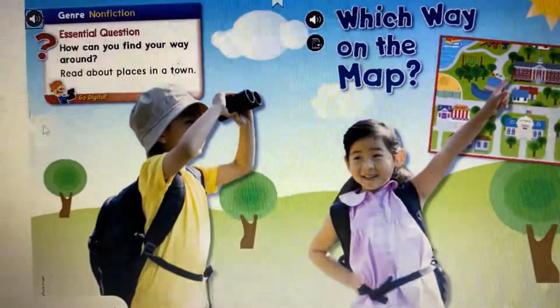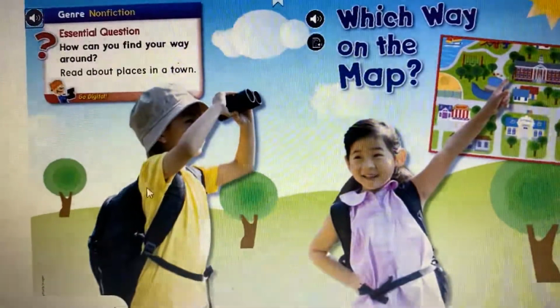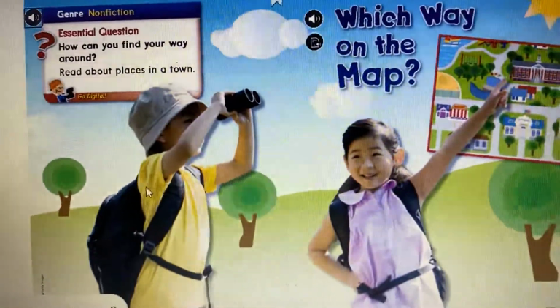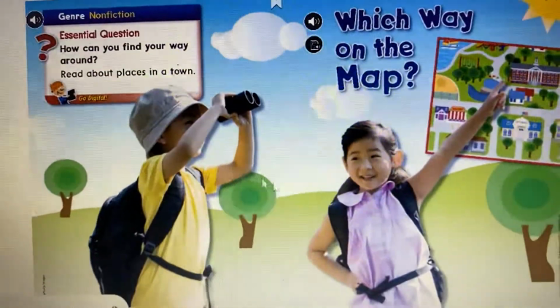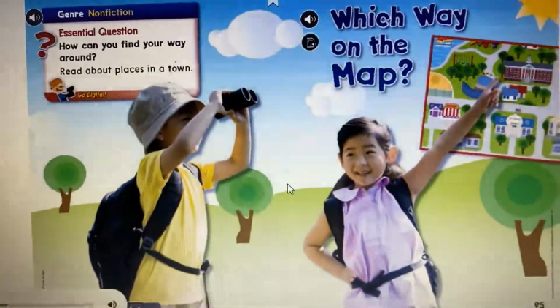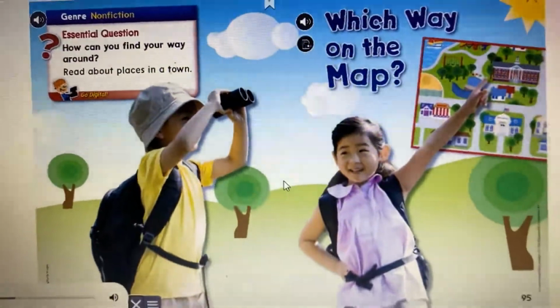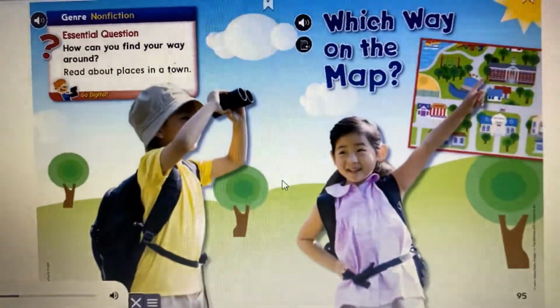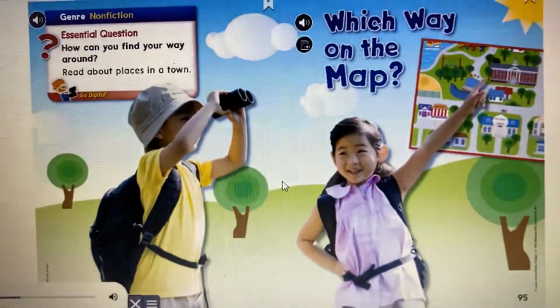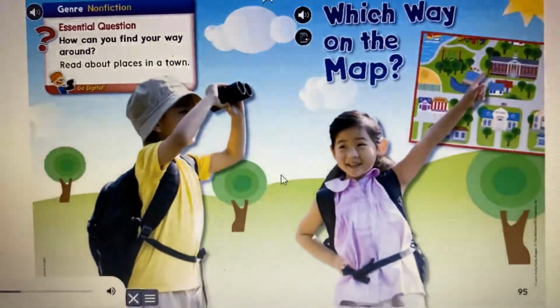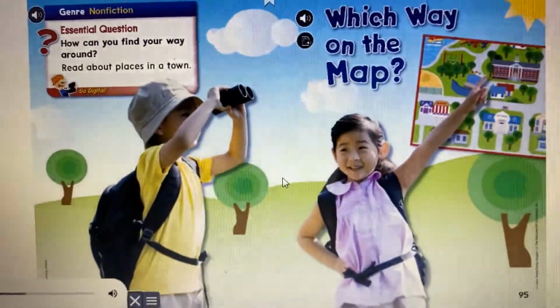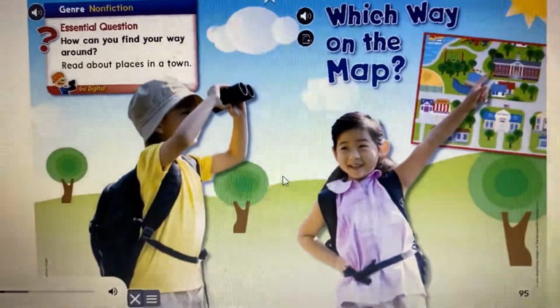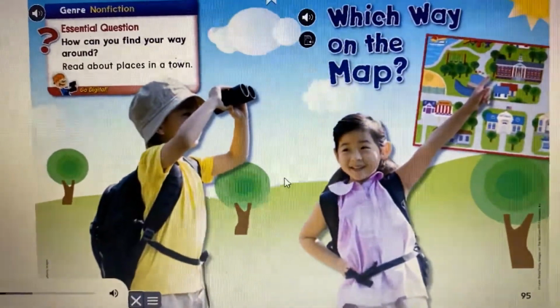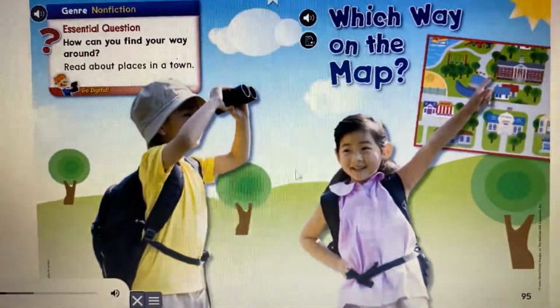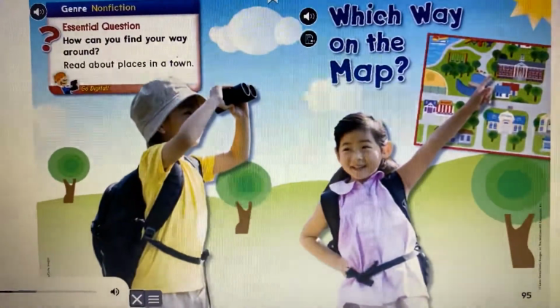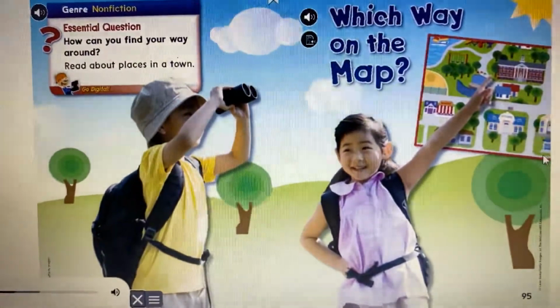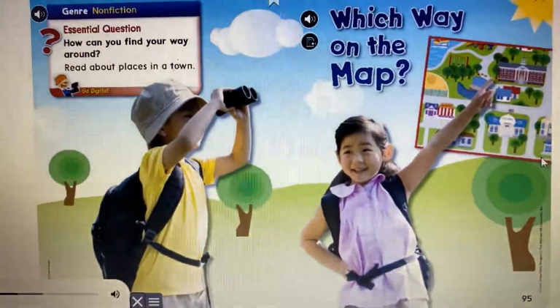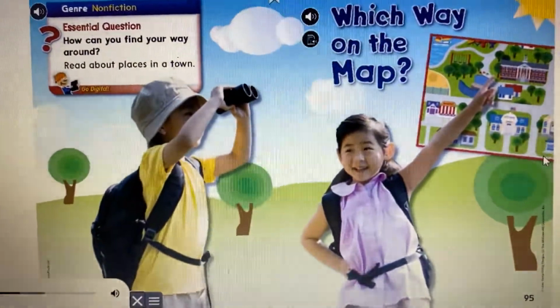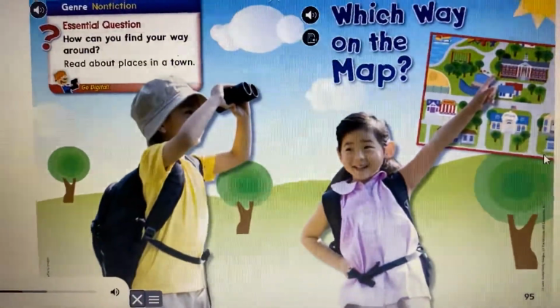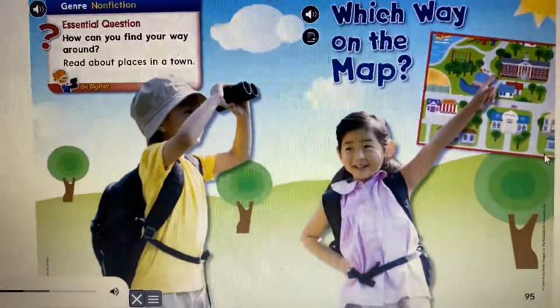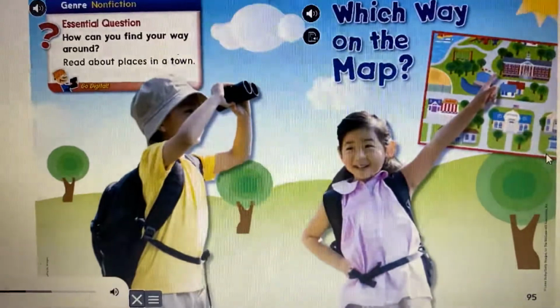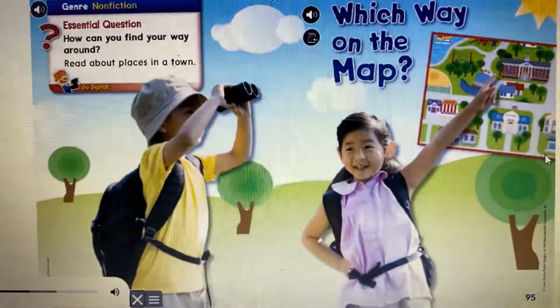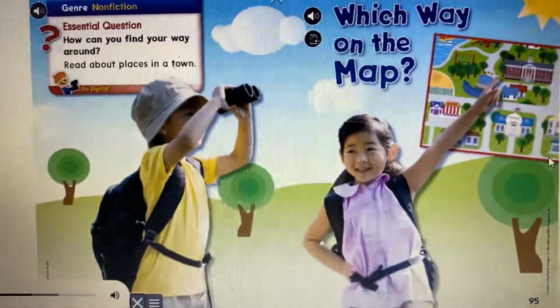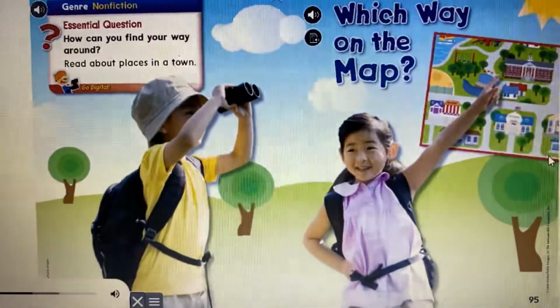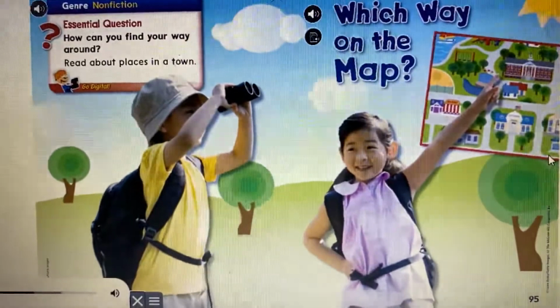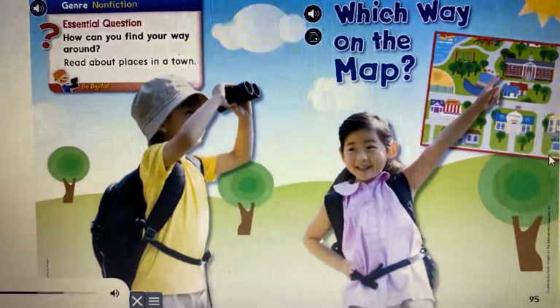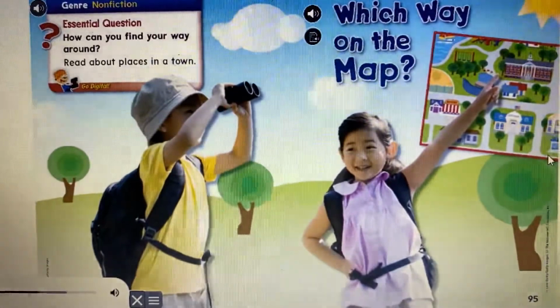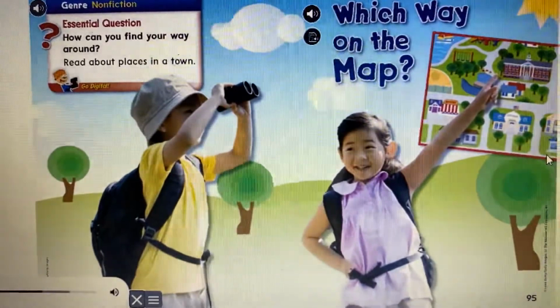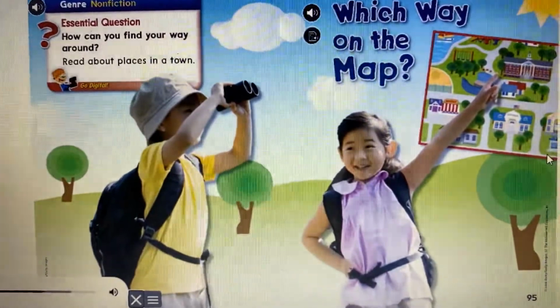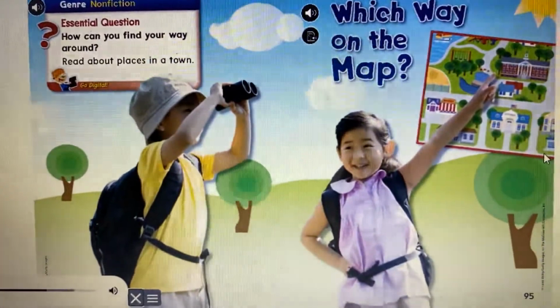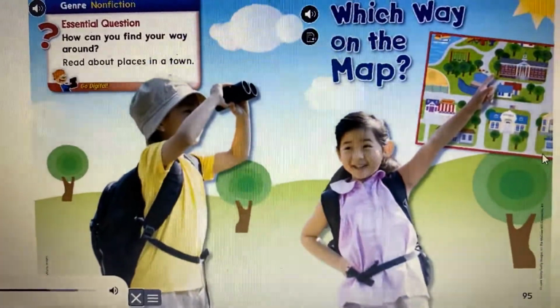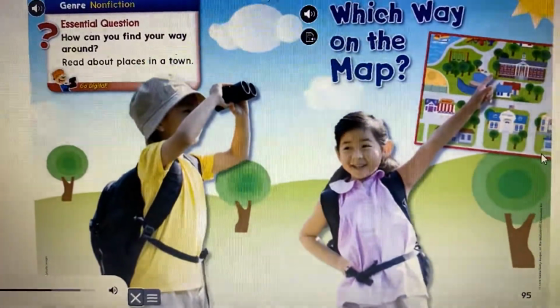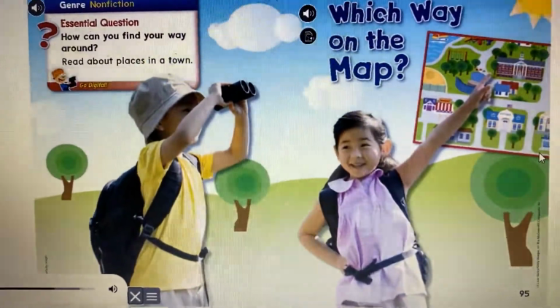Genre: Nonfiction. Essential question: How can you find your way around?